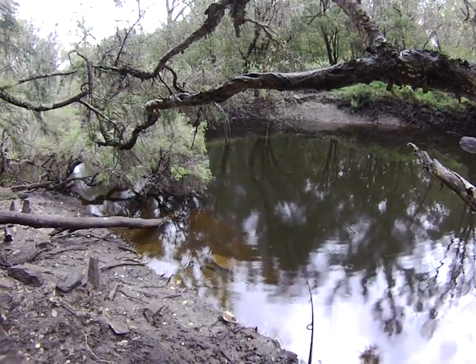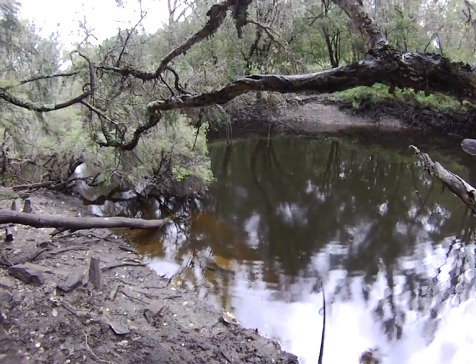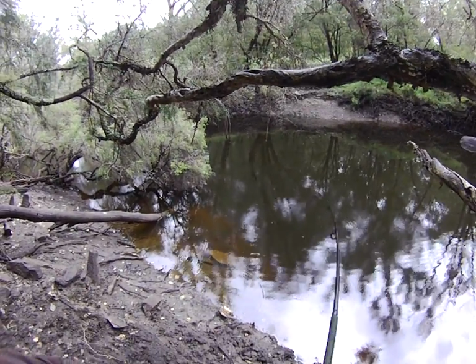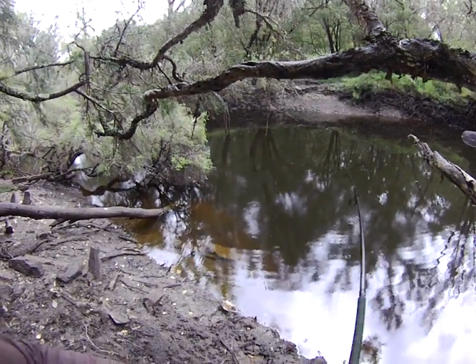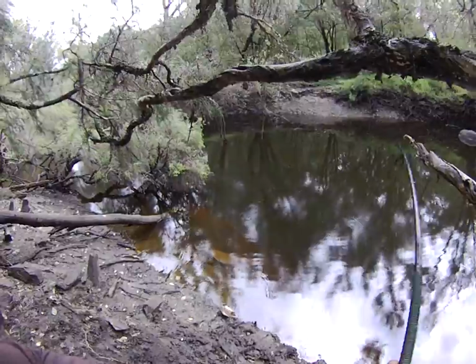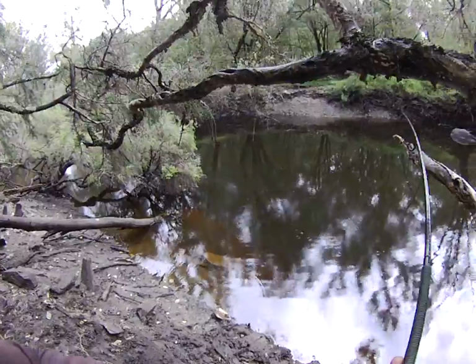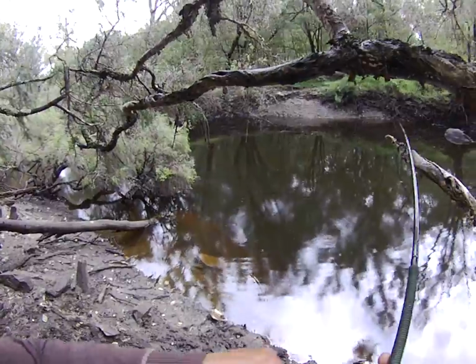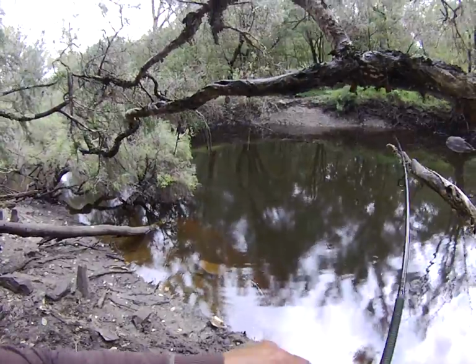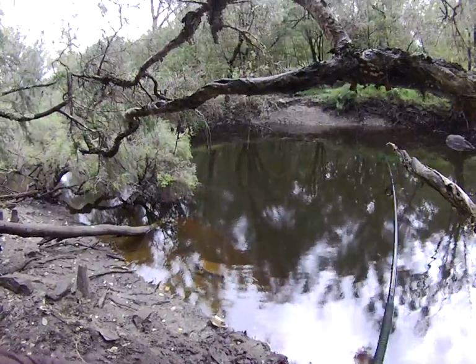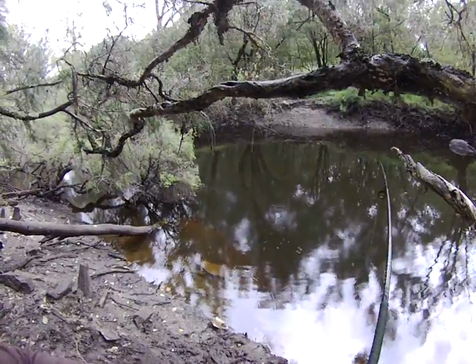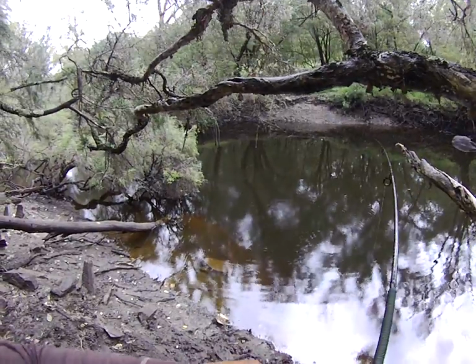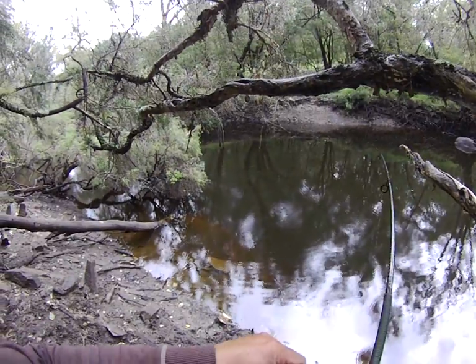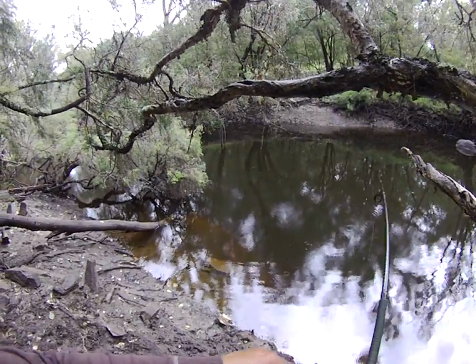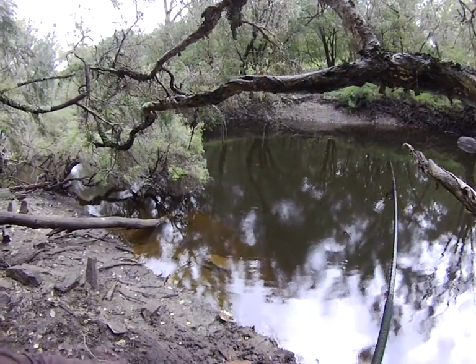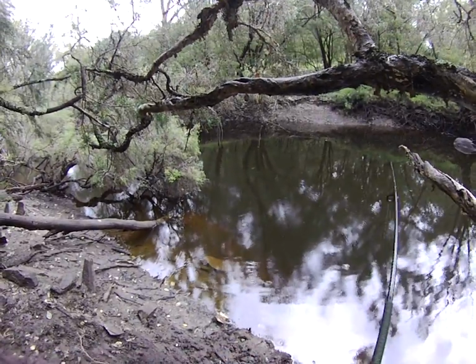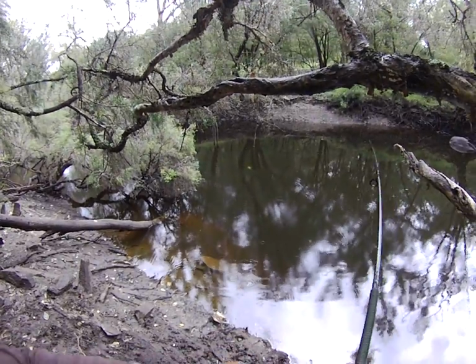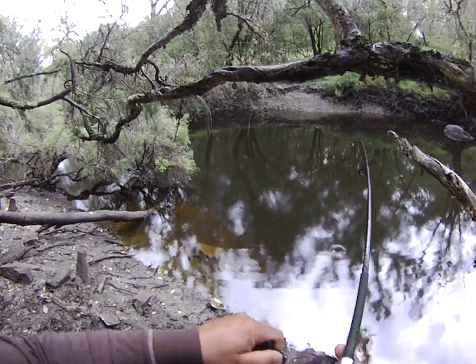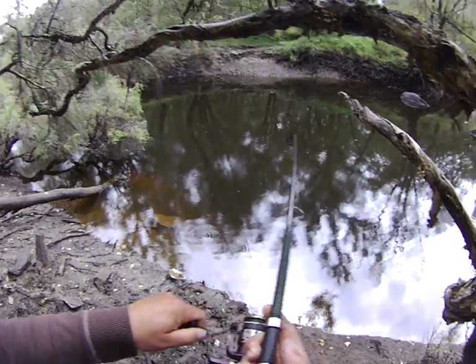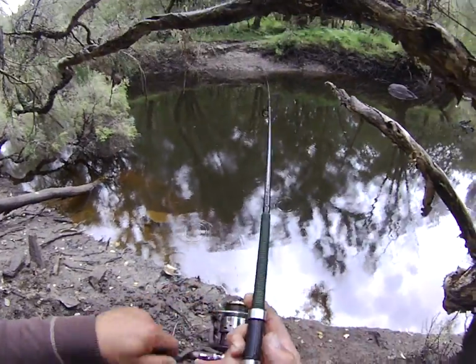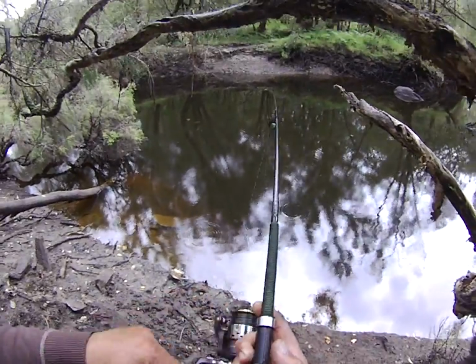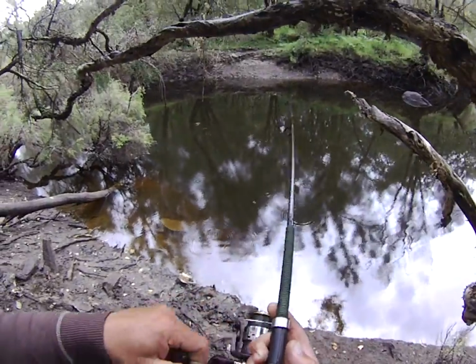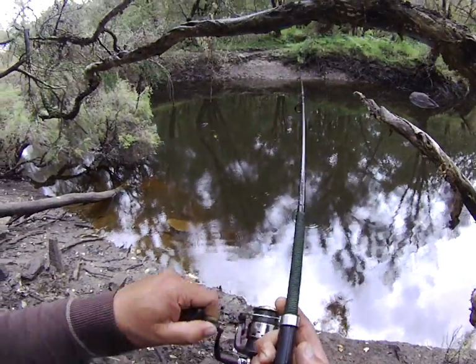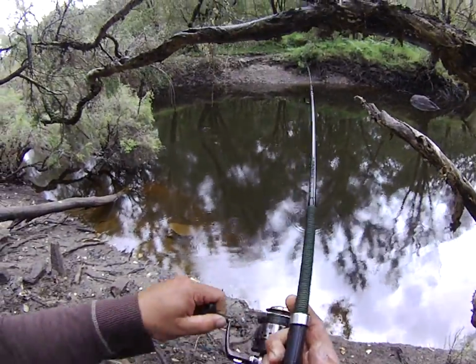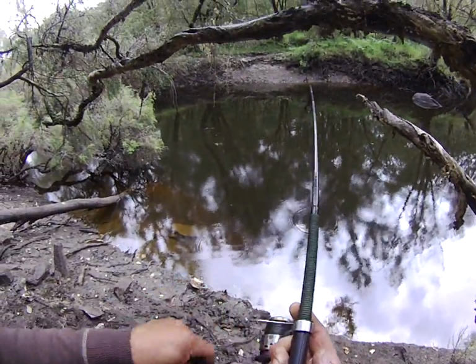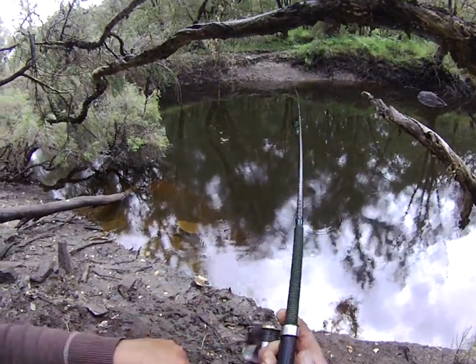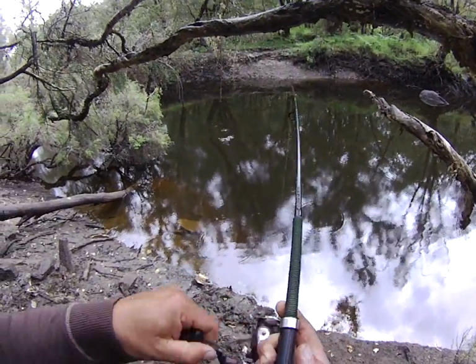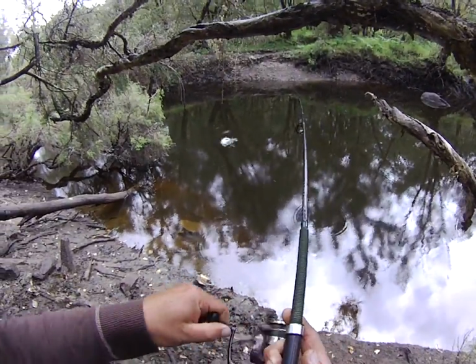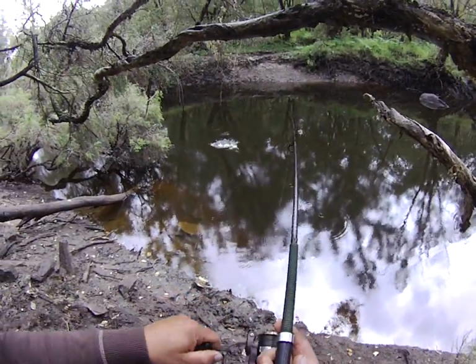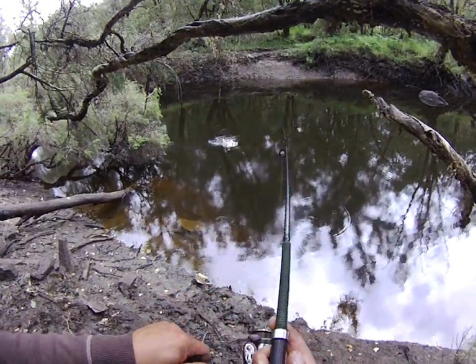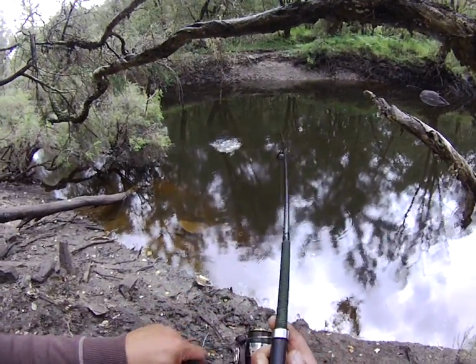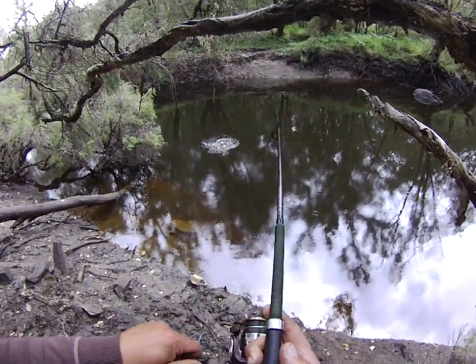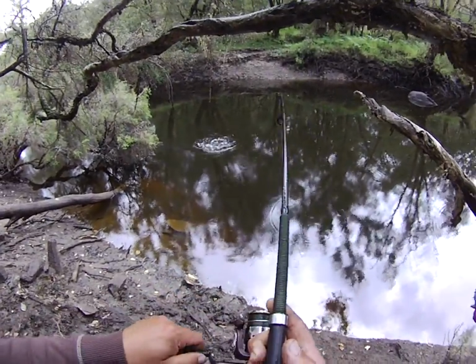That was a snag — no, it wasn't. That was a fish! Have a look at that, ladies and gentlemen.